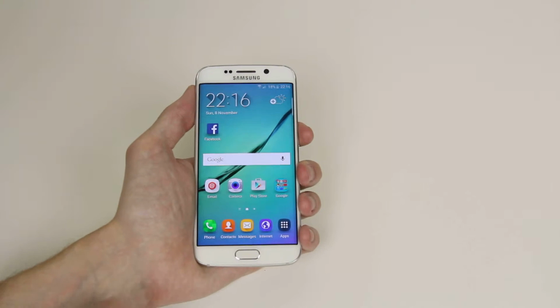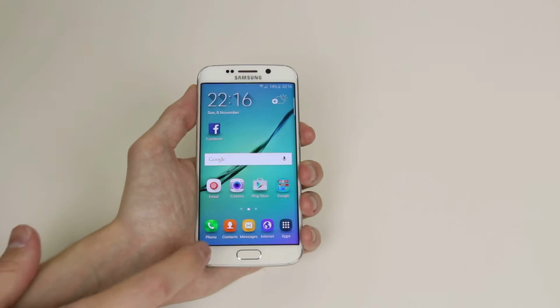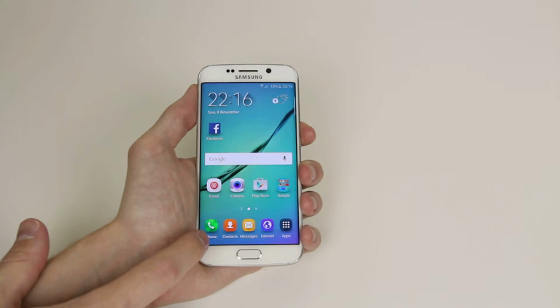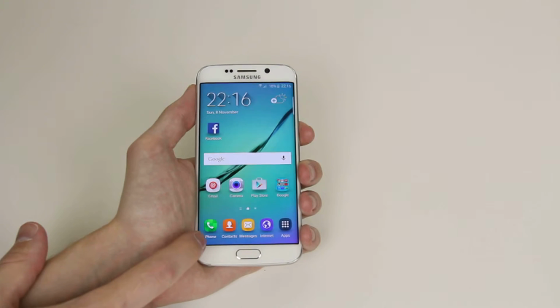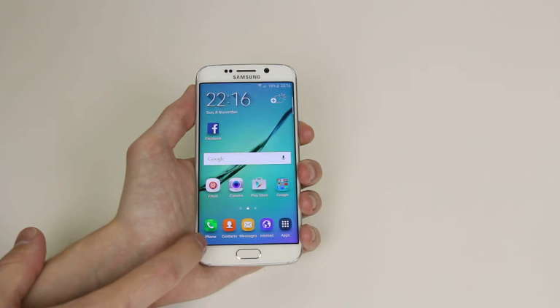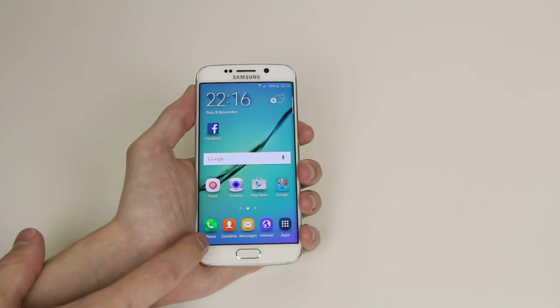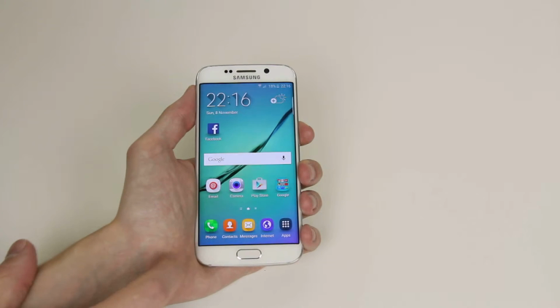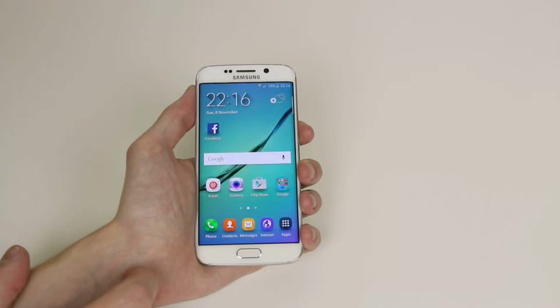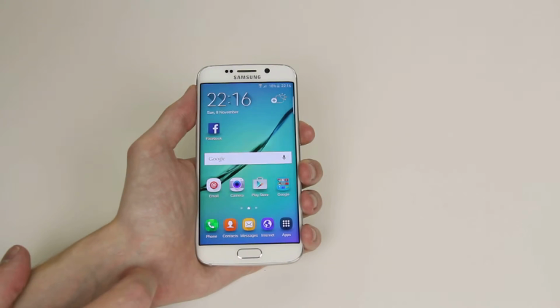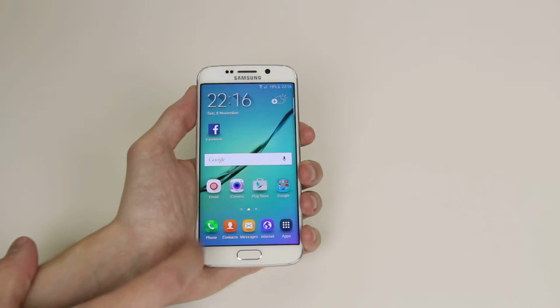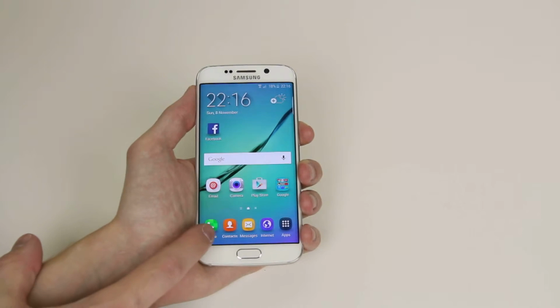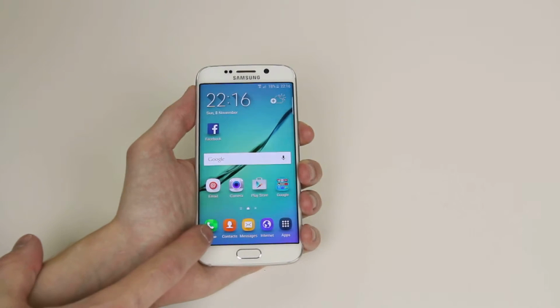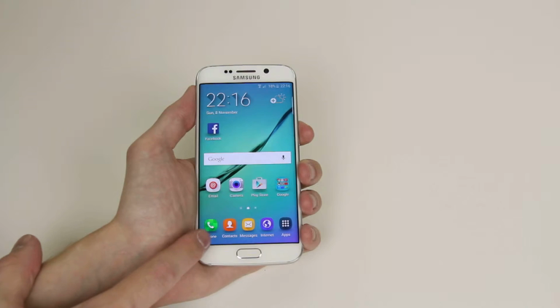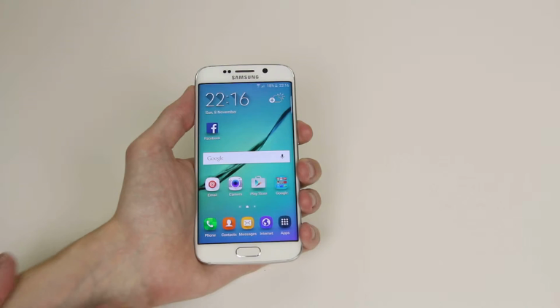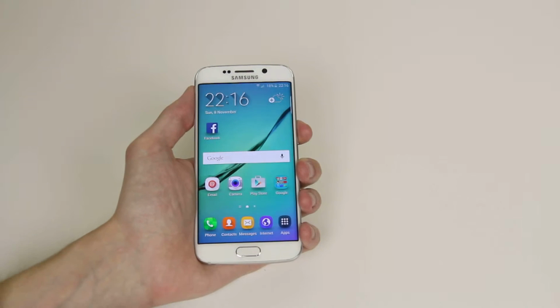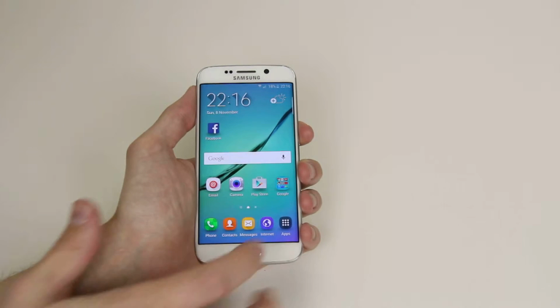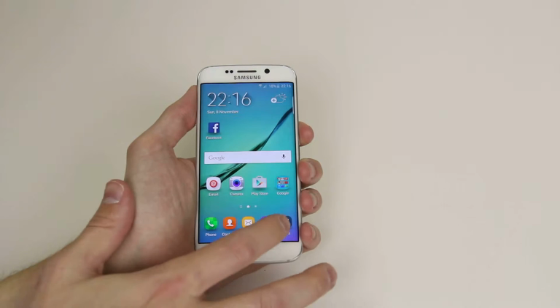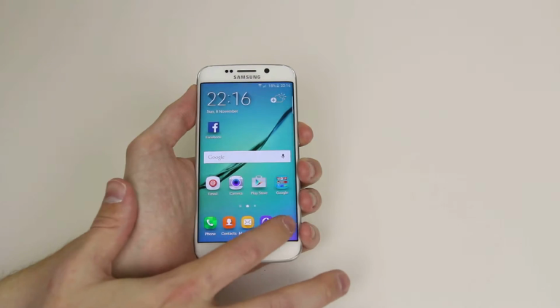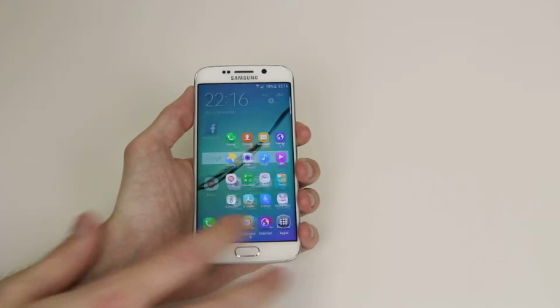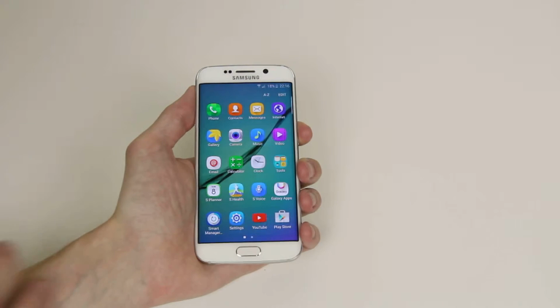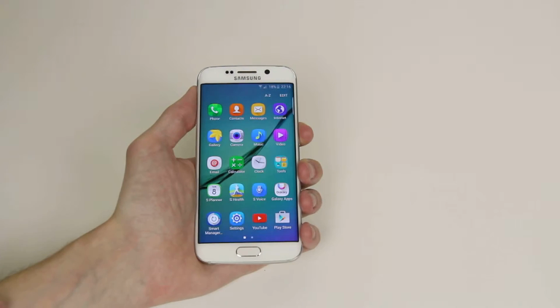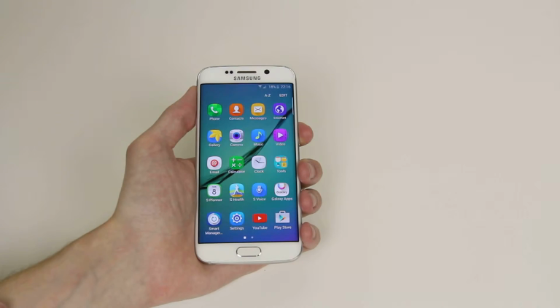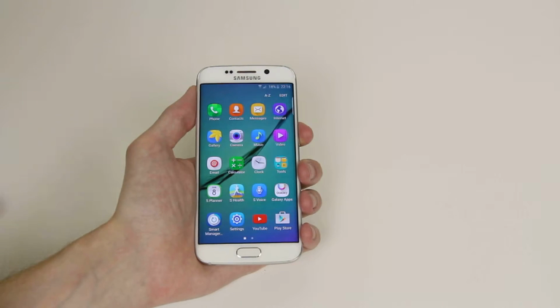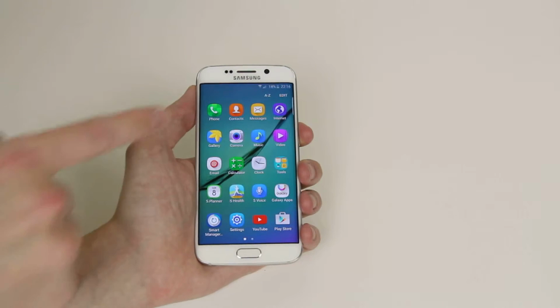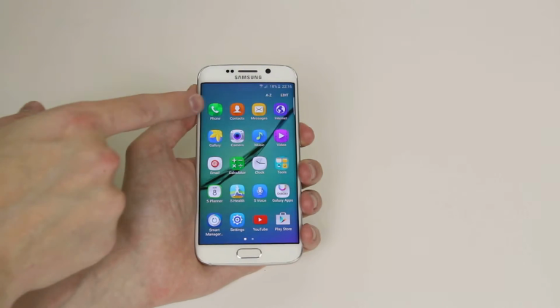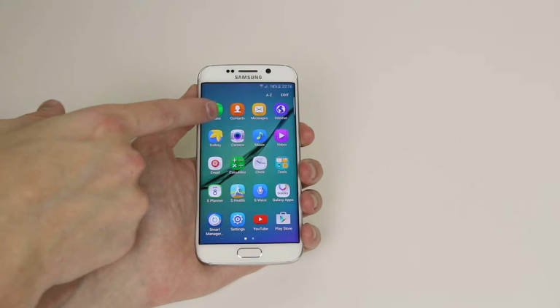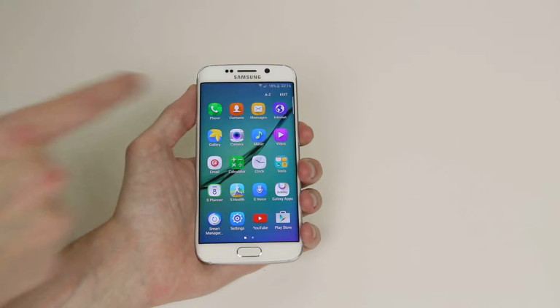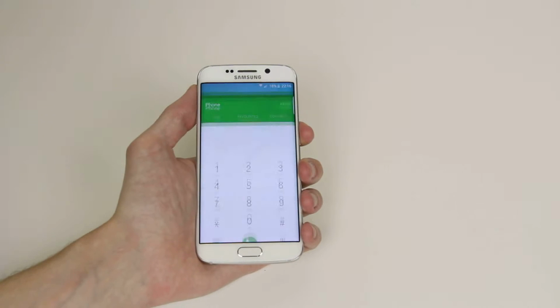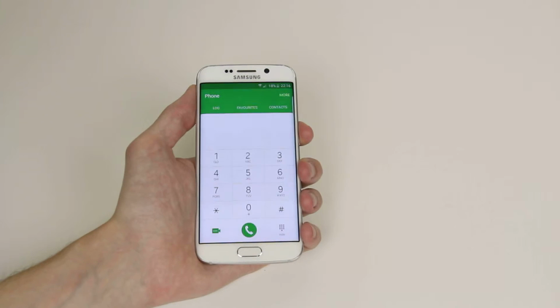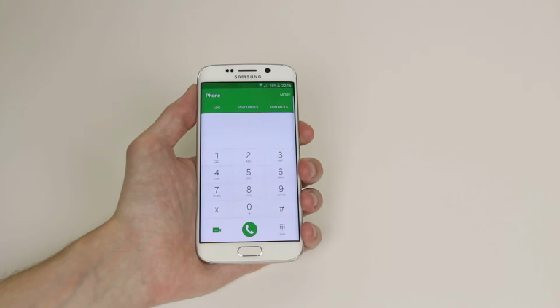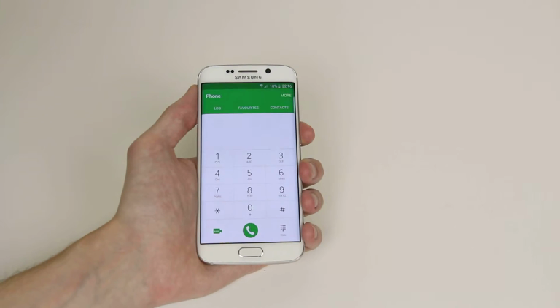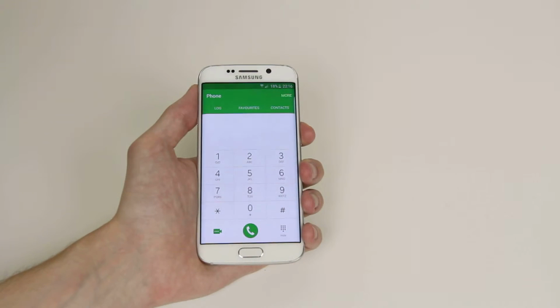So all we have to do is go into Phone. If it's not on your home screen we can go into Apps and access it from there.